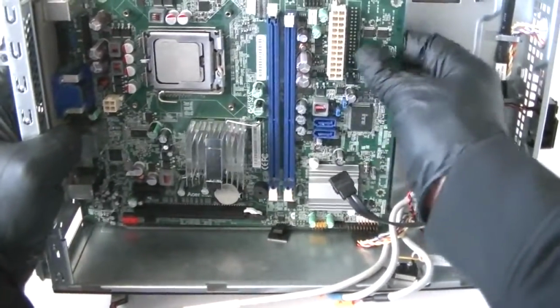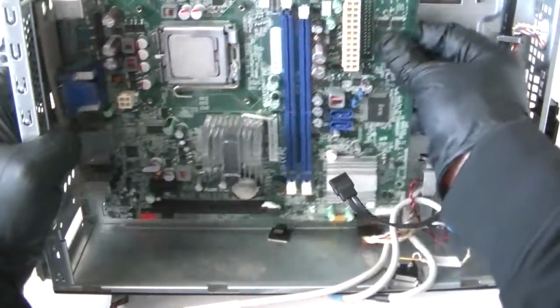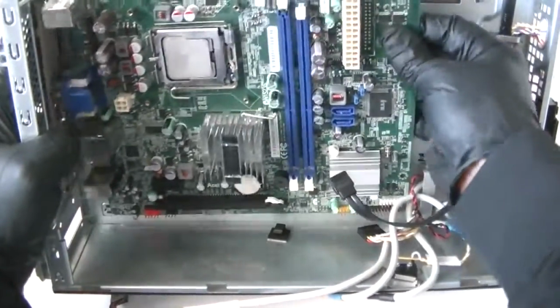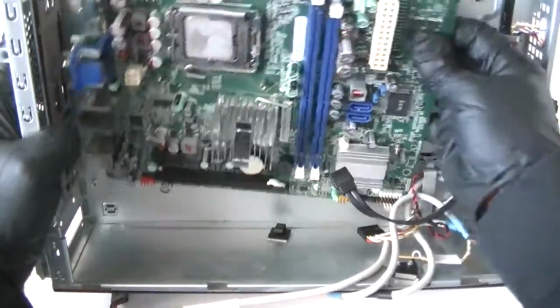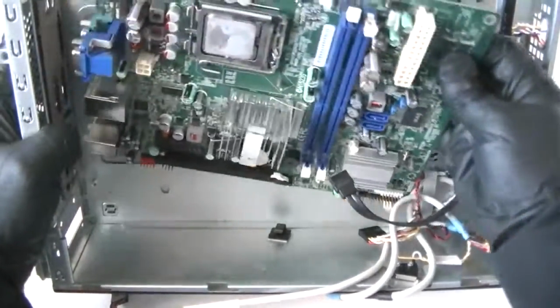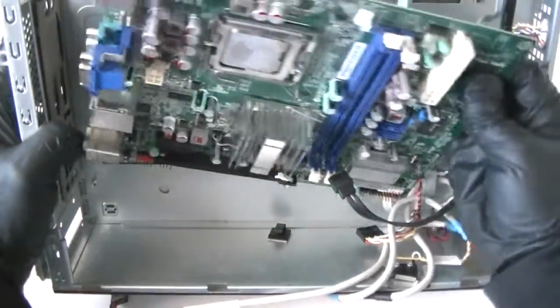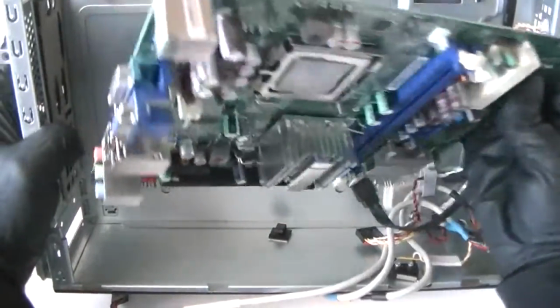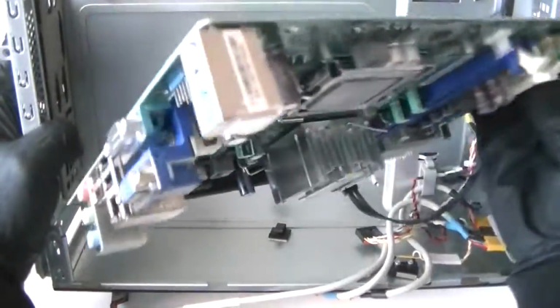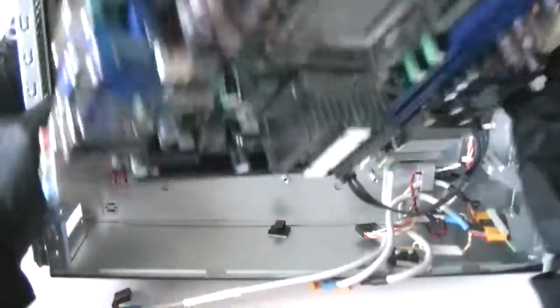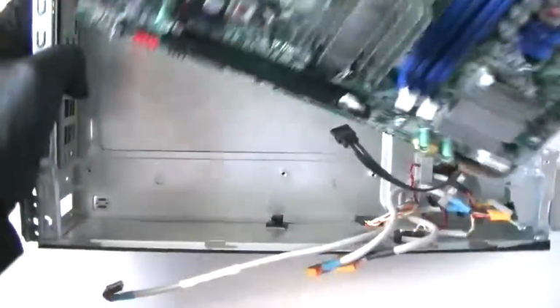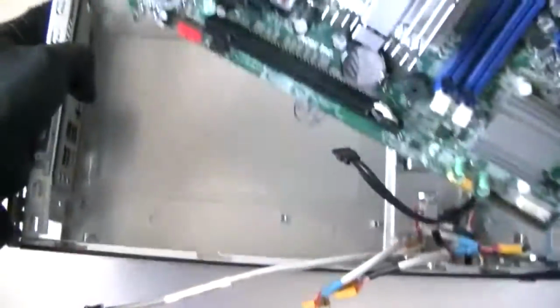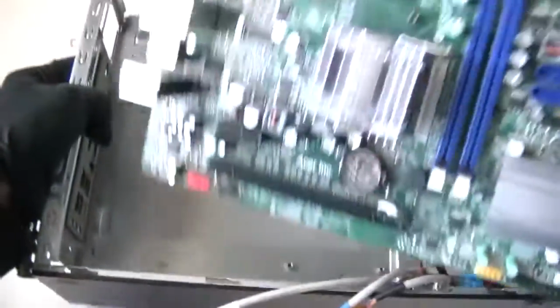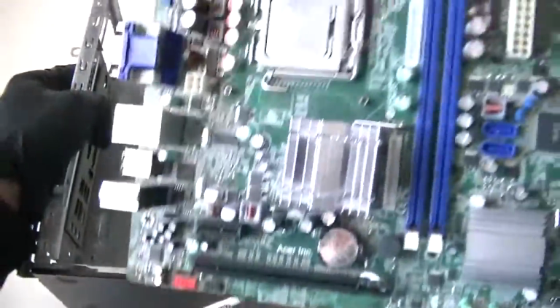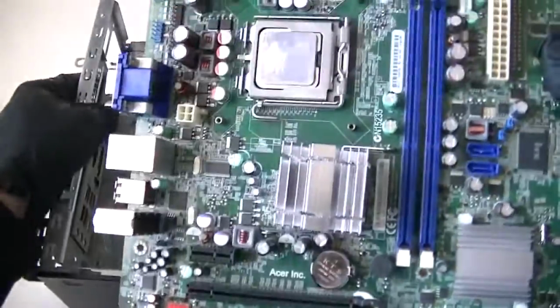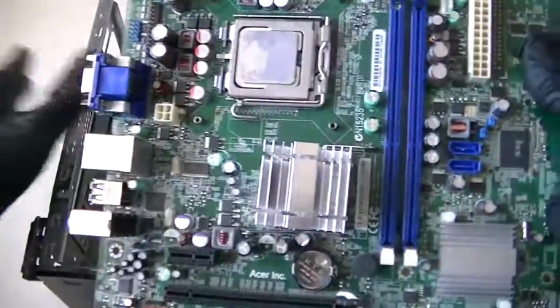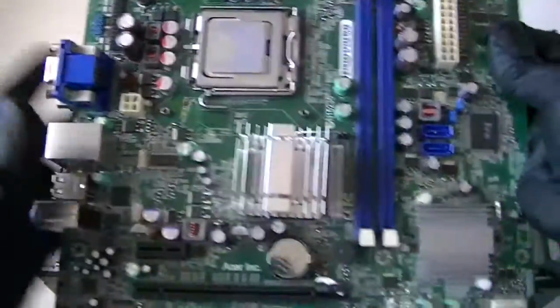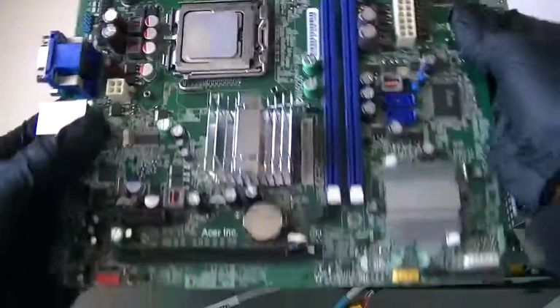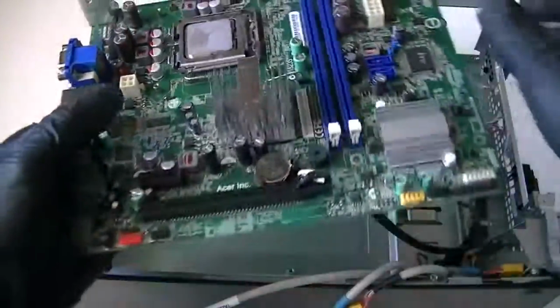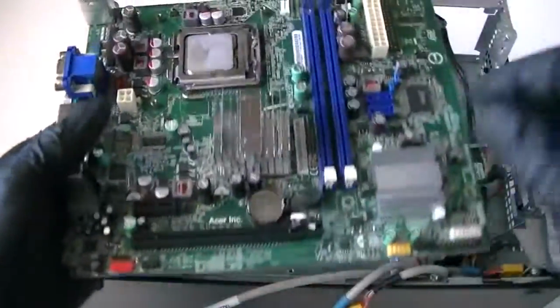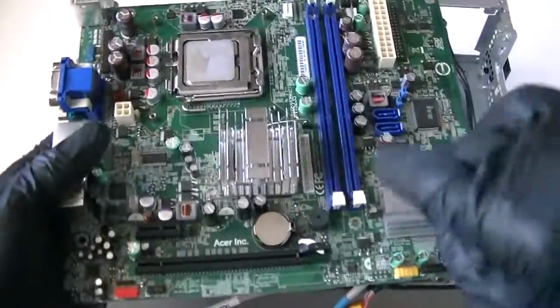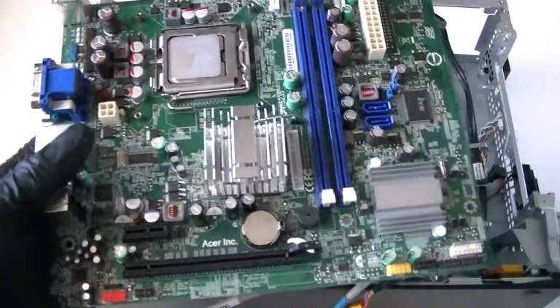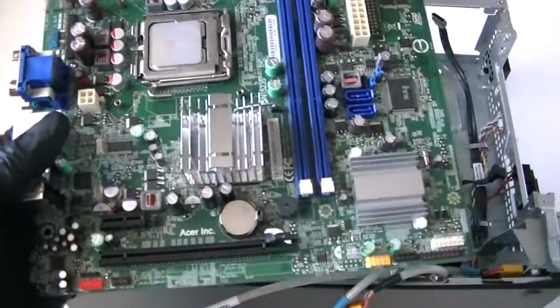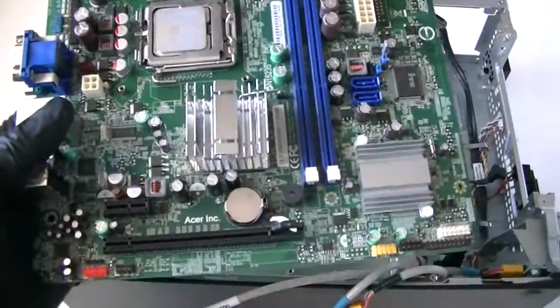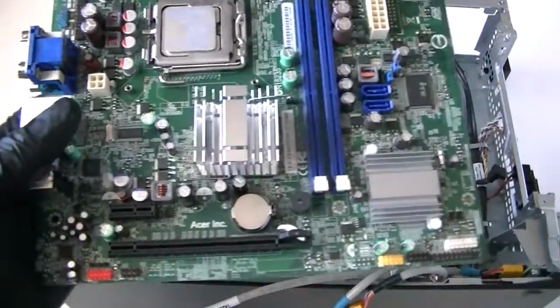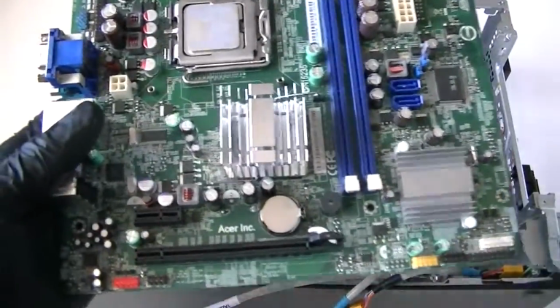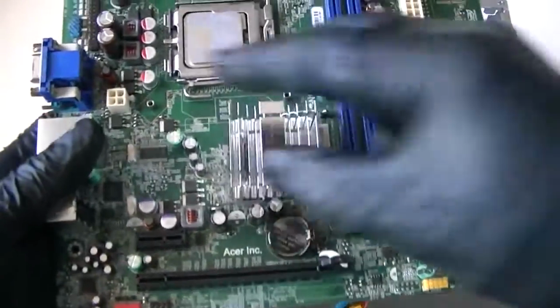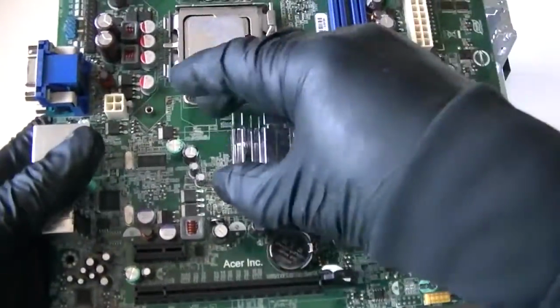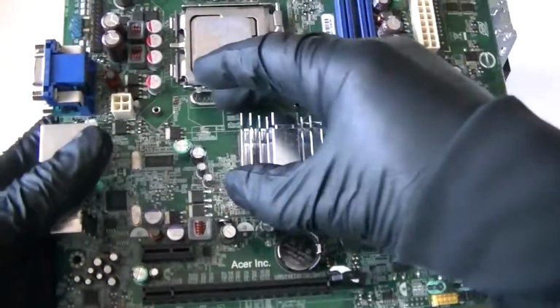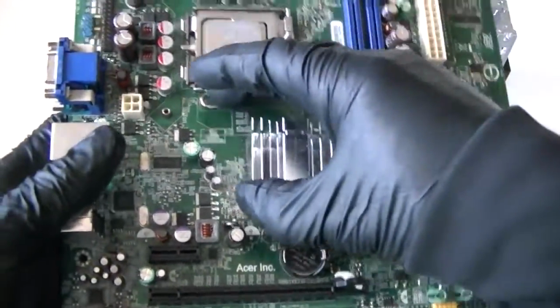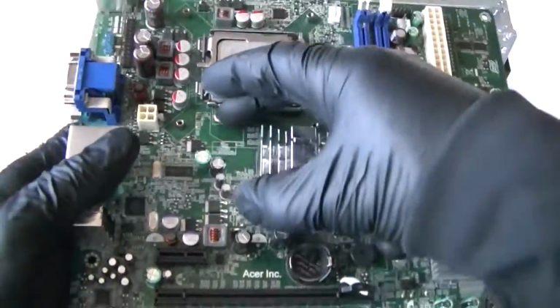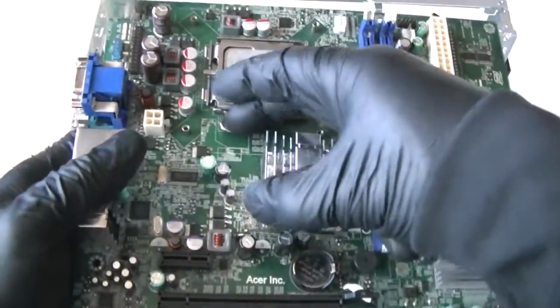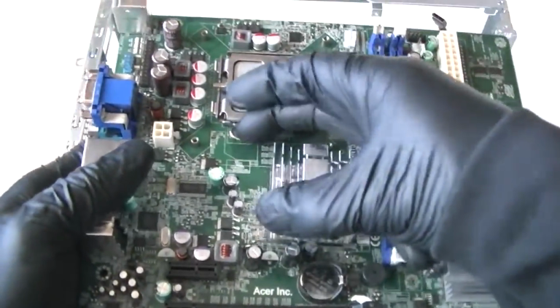Now we can remove the motherboard — Socket 775. Now we're going to disconnect the processor.